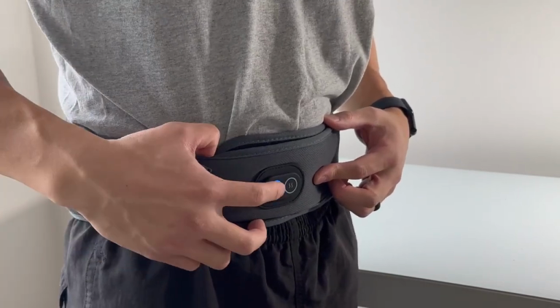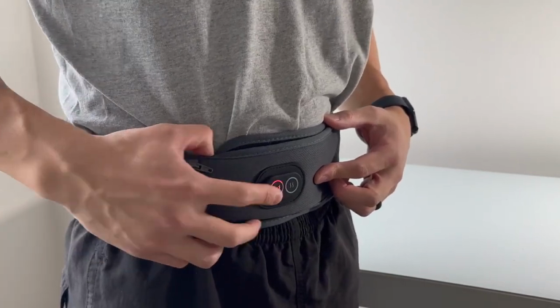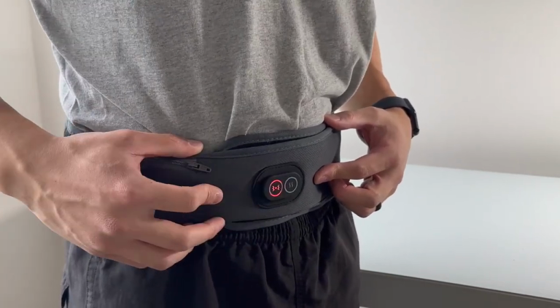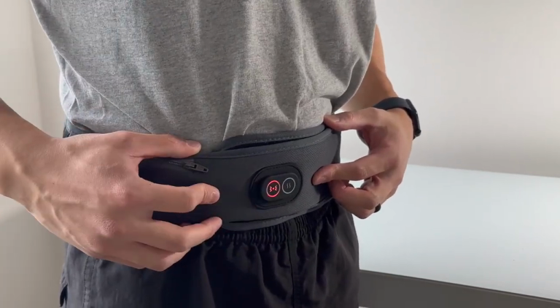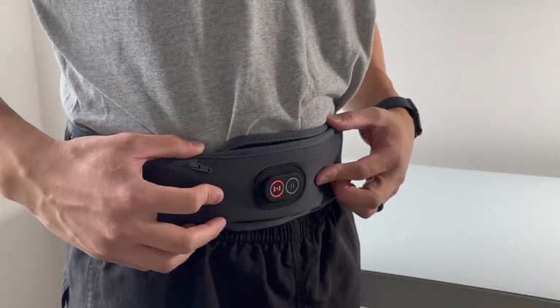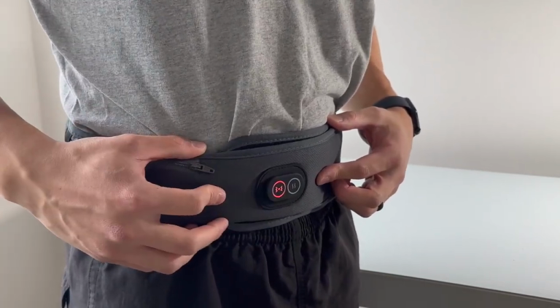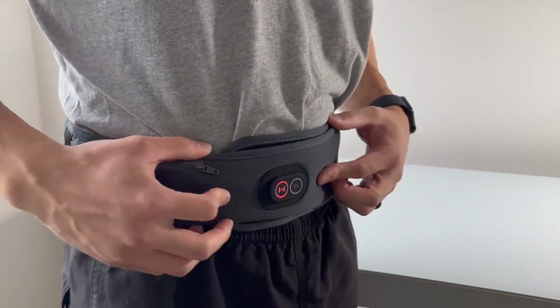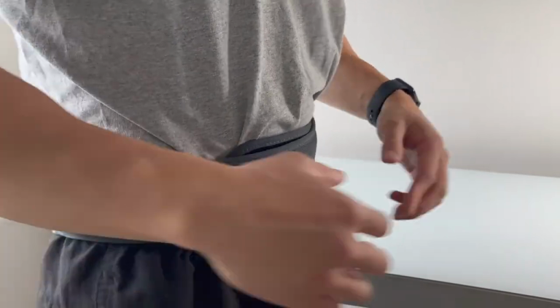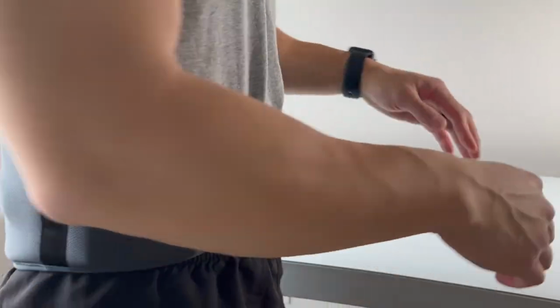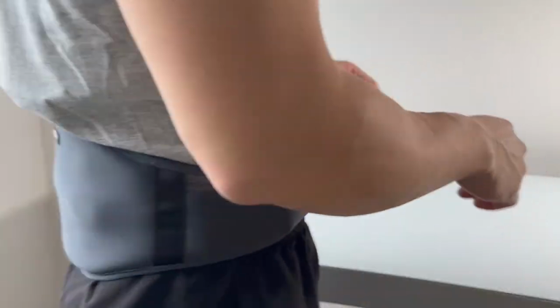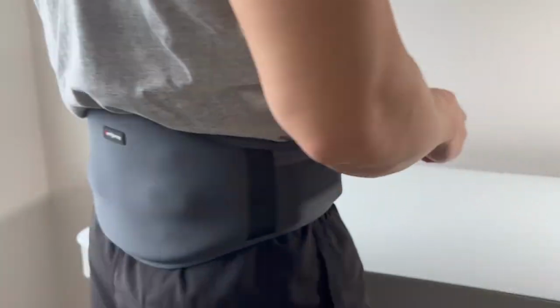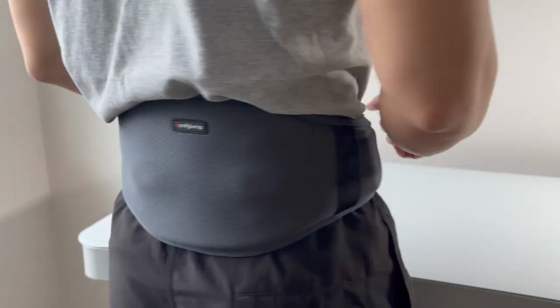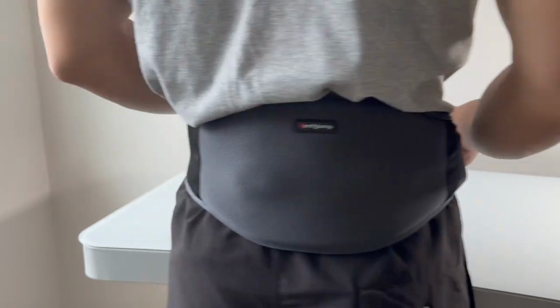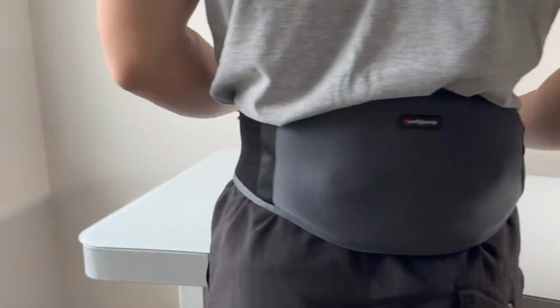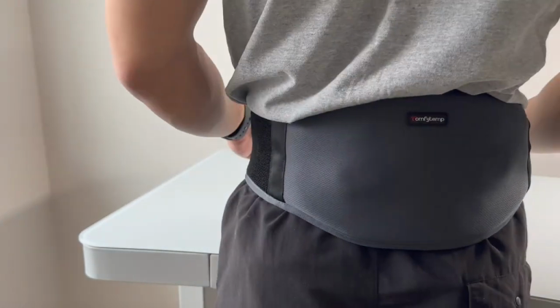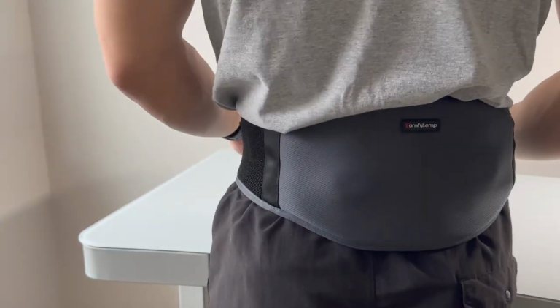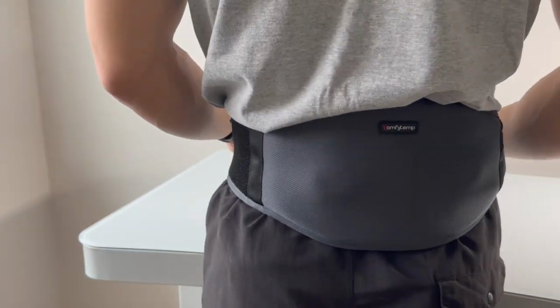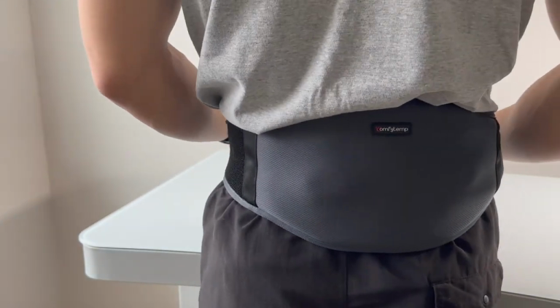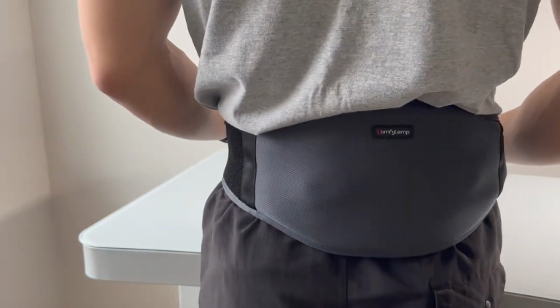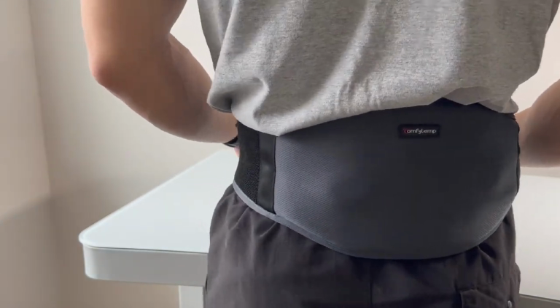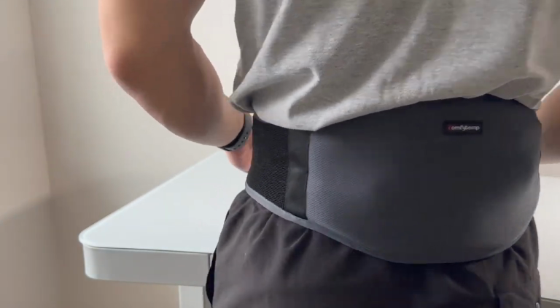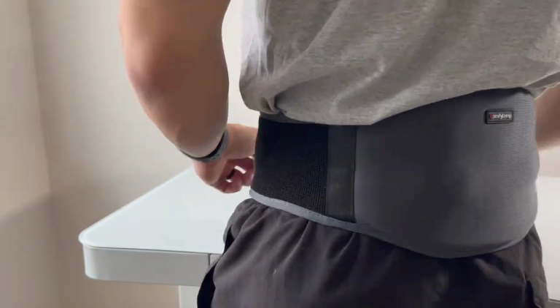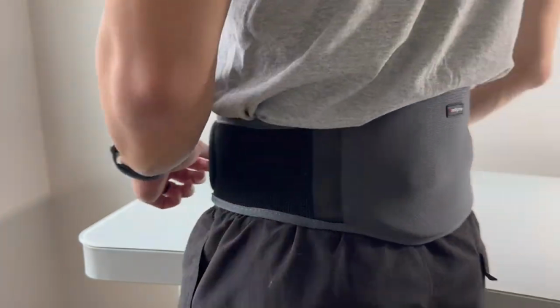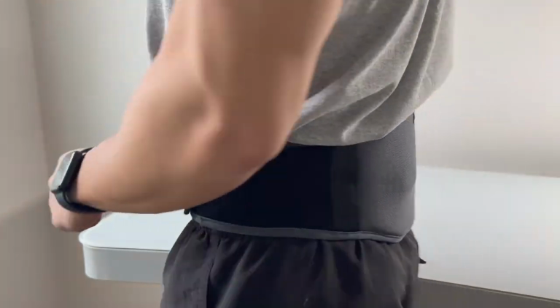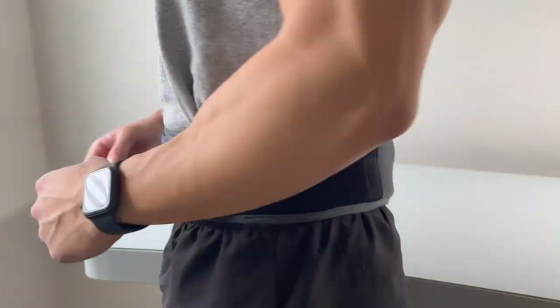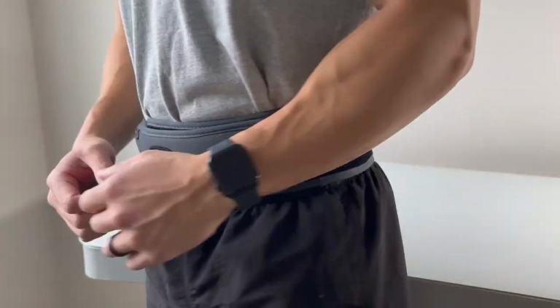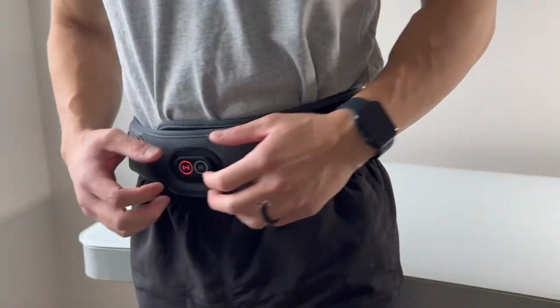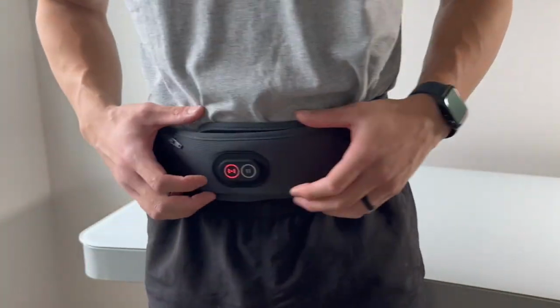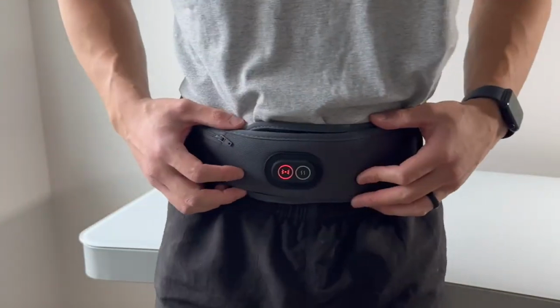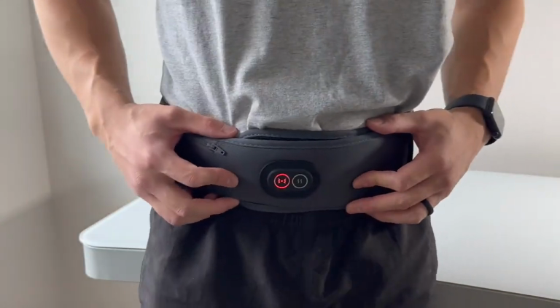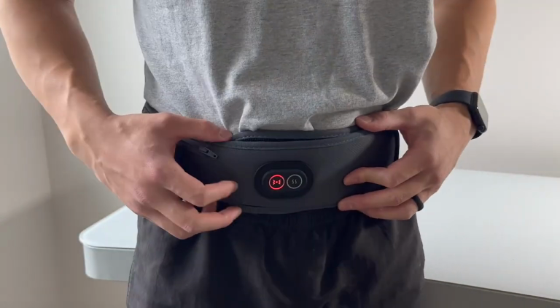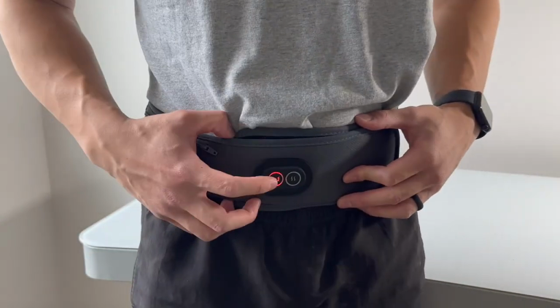In conclusion, the Comfytemp Cordless Heating Pad offers convenient heat therapy wherever you go. Thank you.